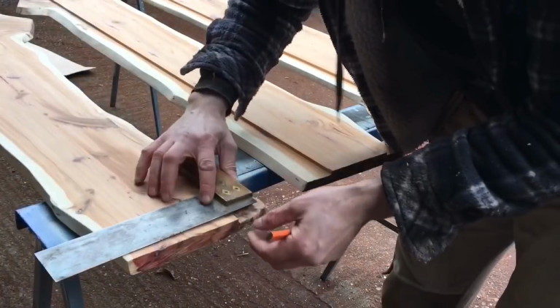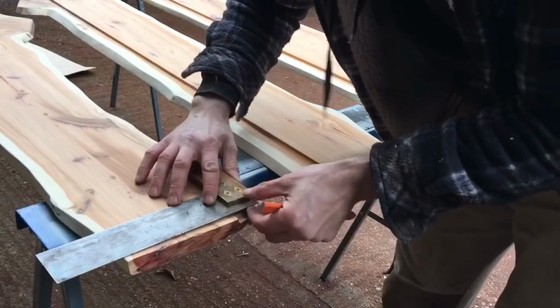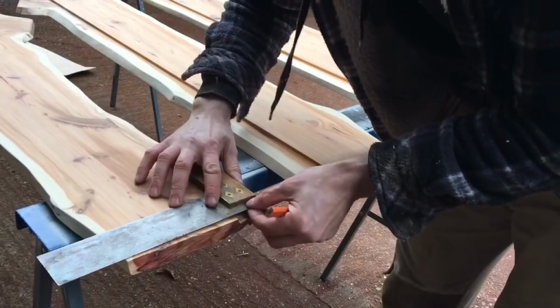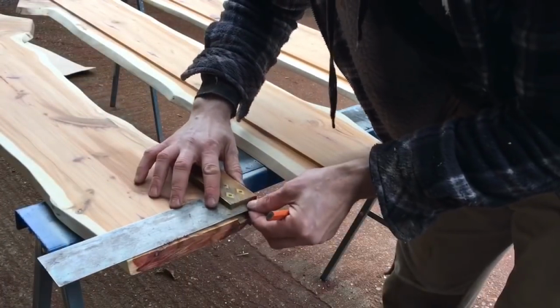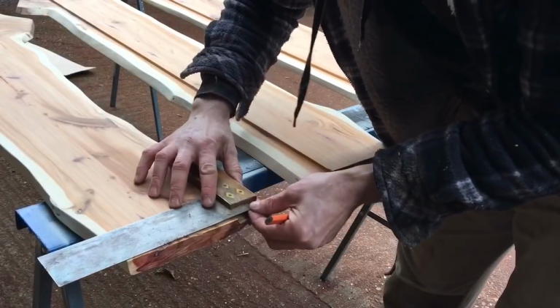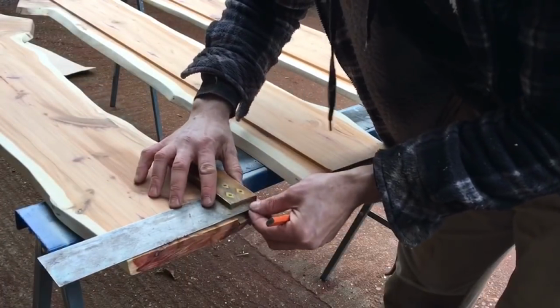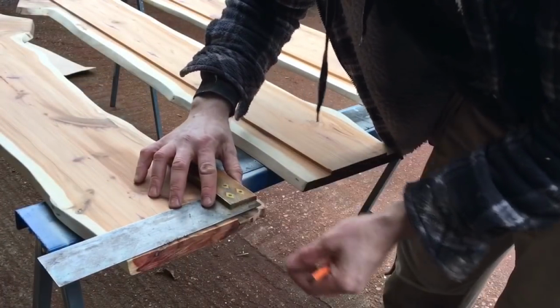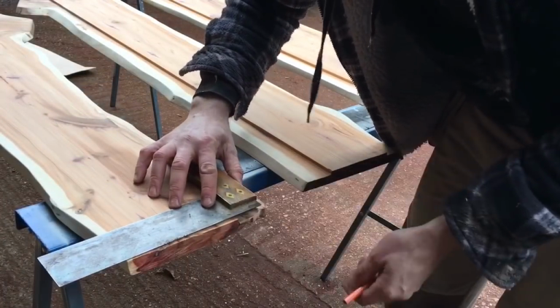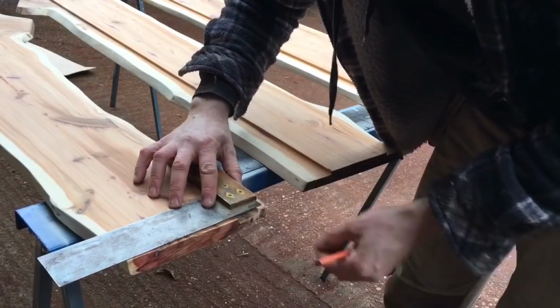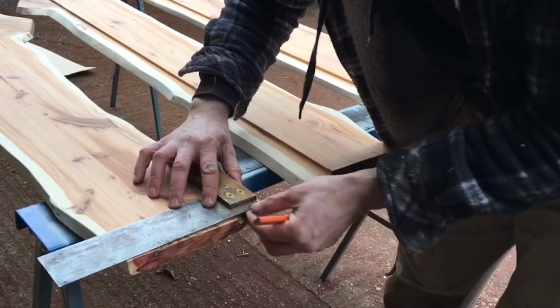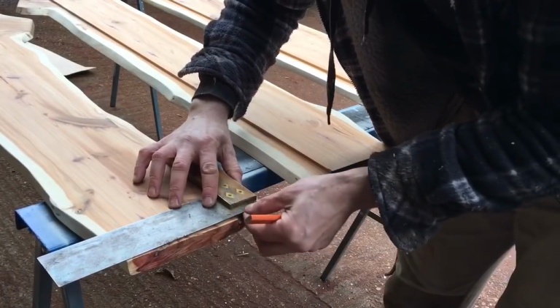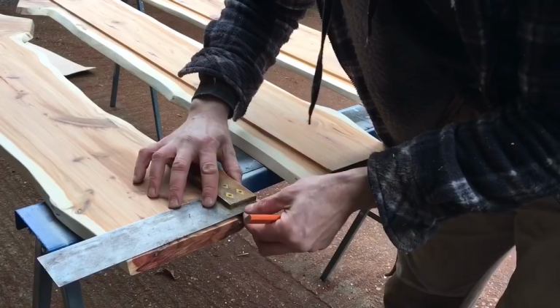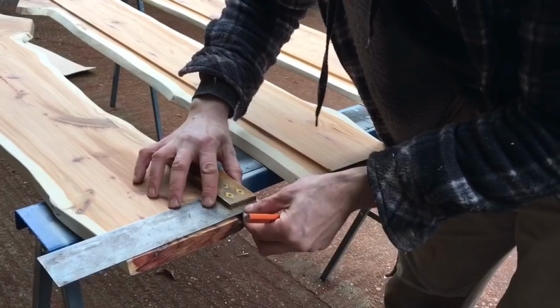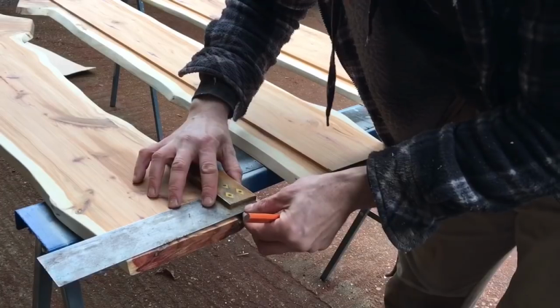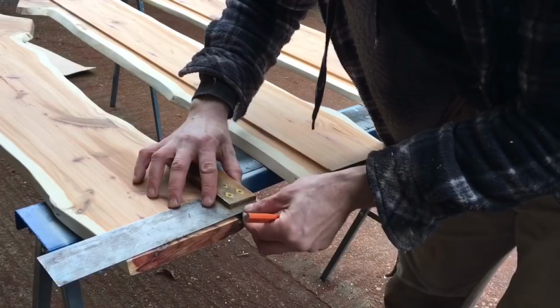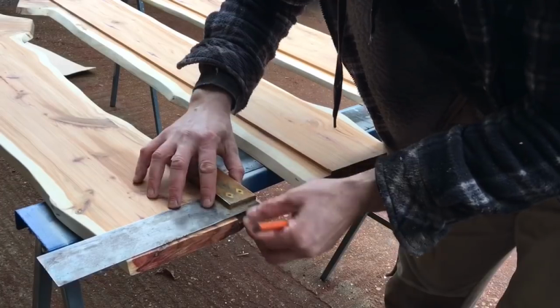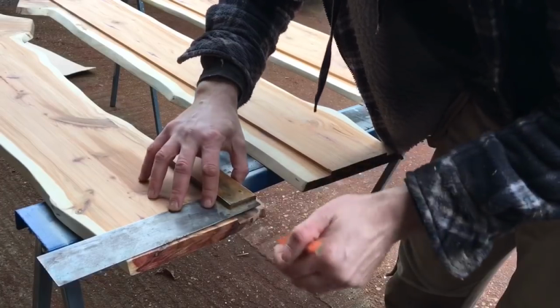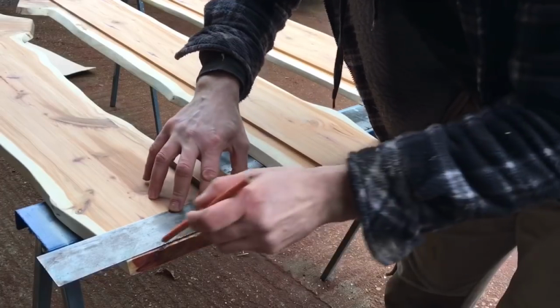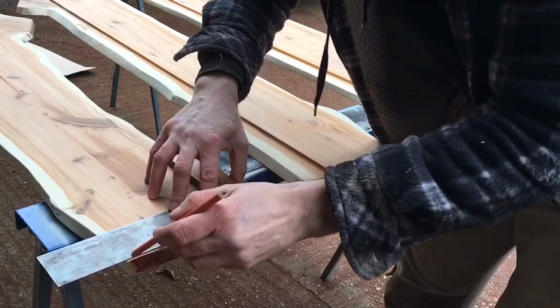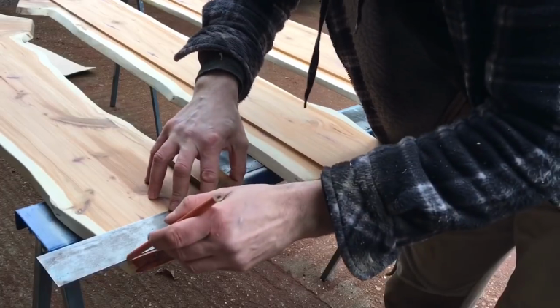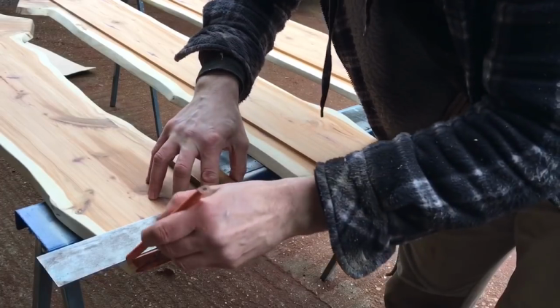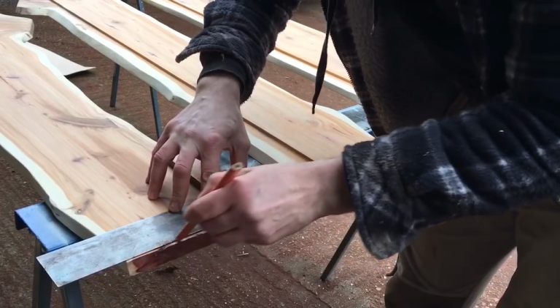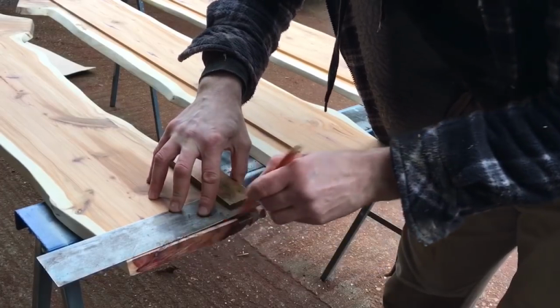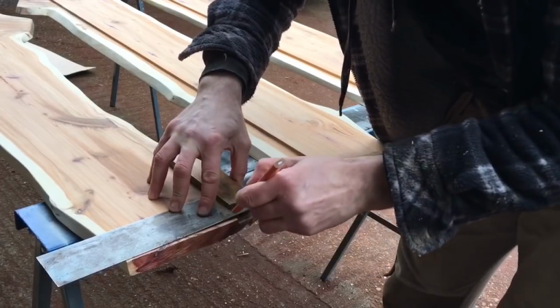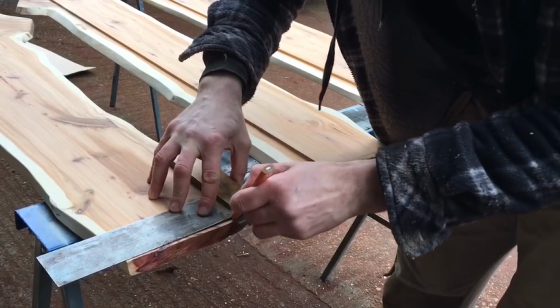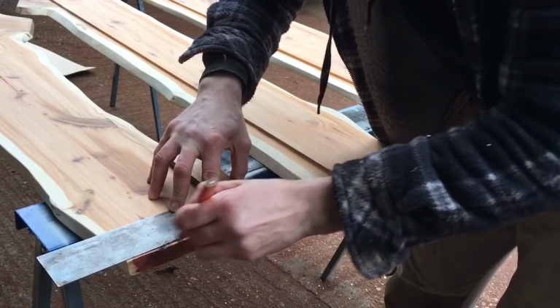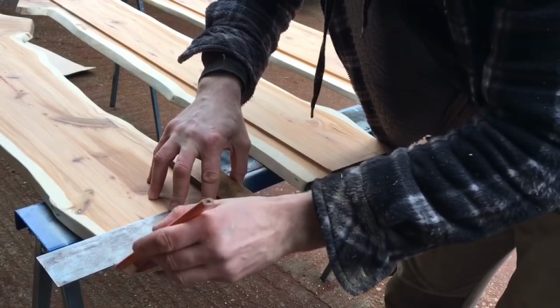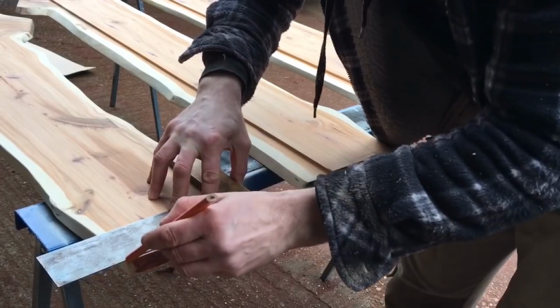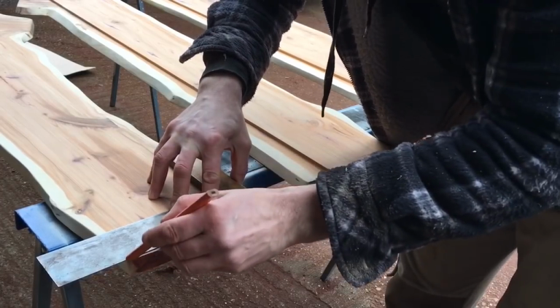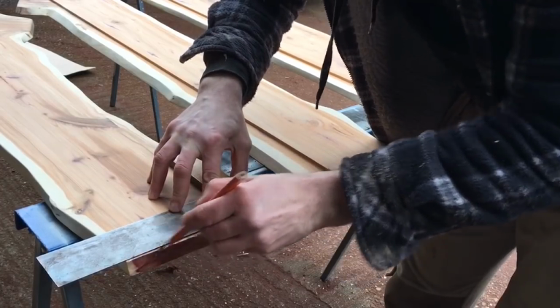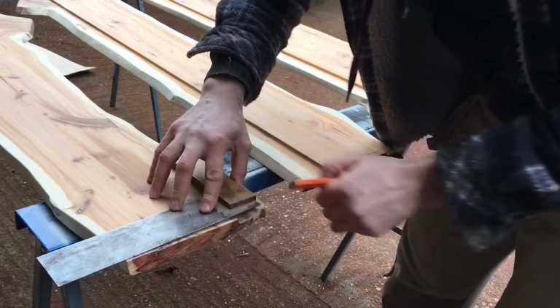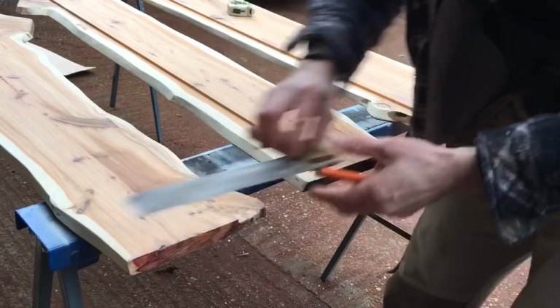Now all I have to do is cut them to the final length, which is going to be 198 centimeters.